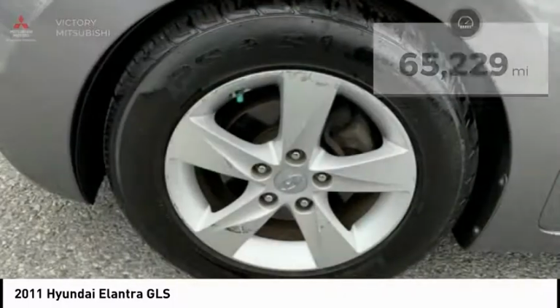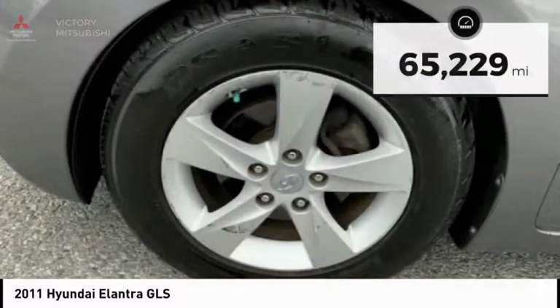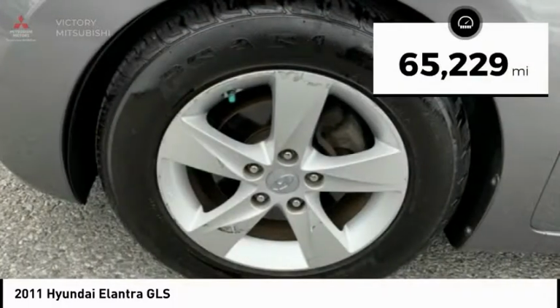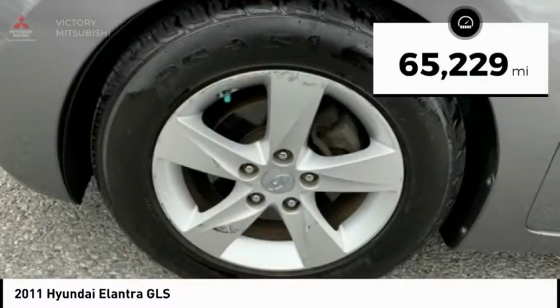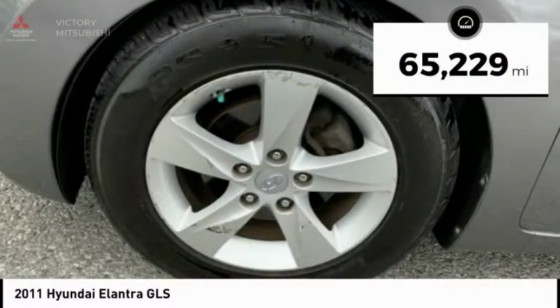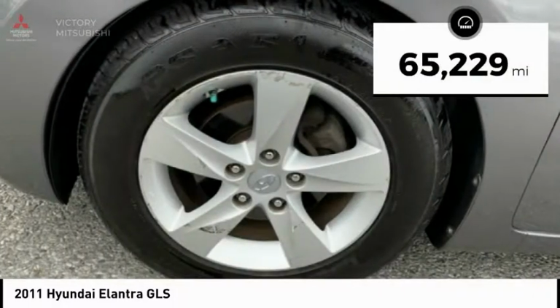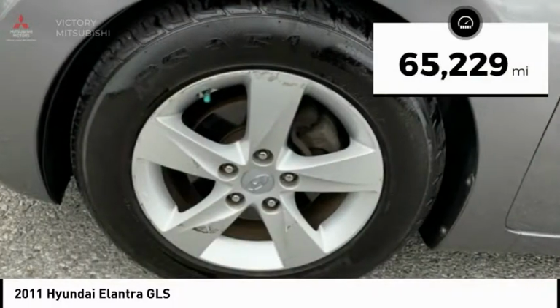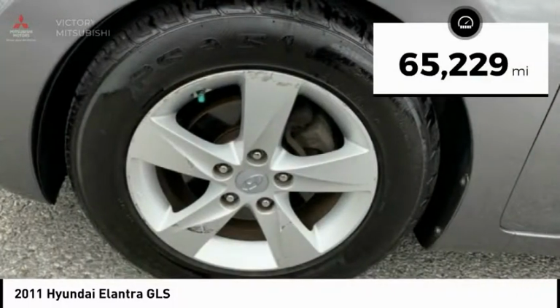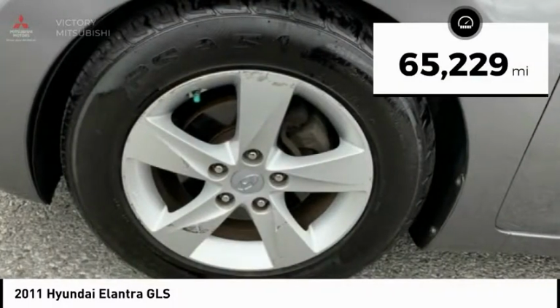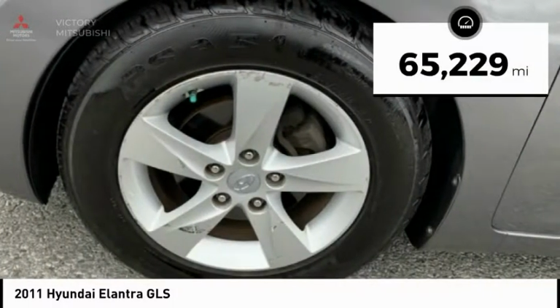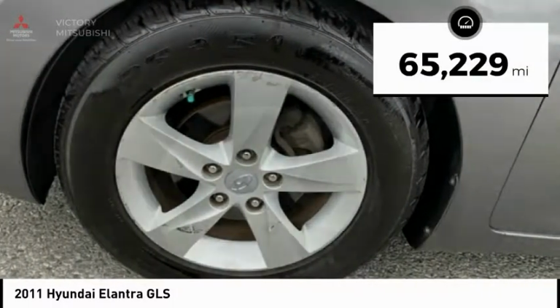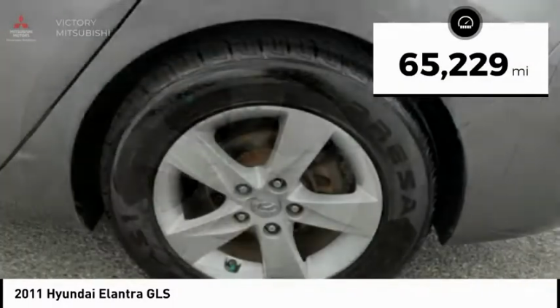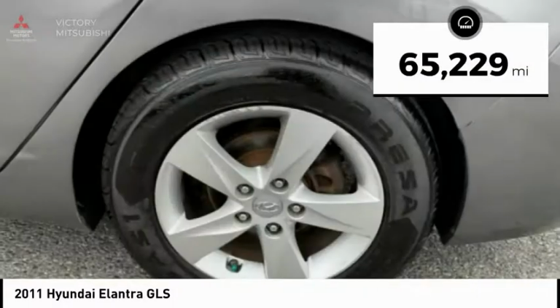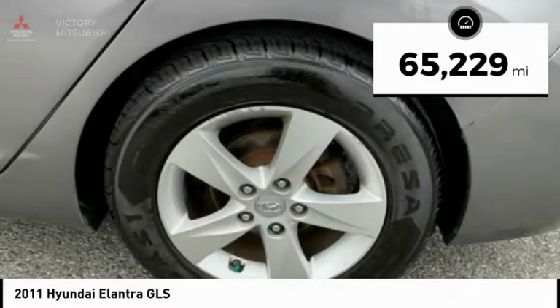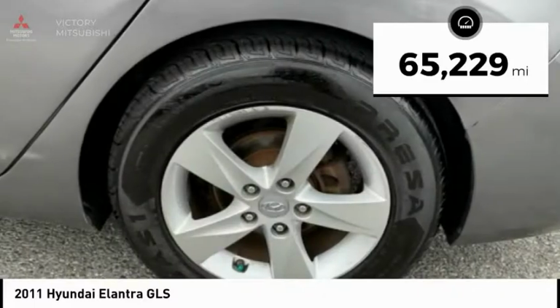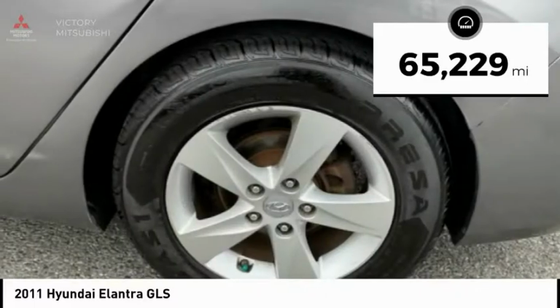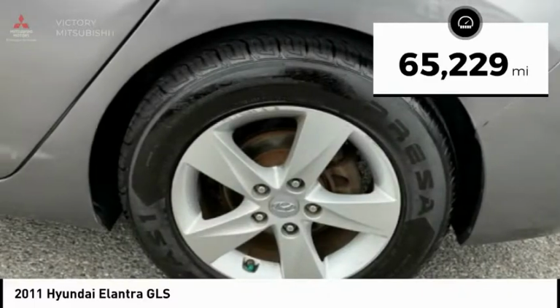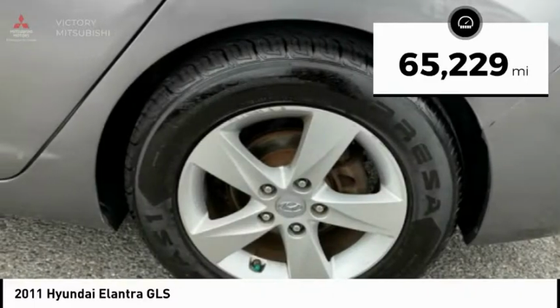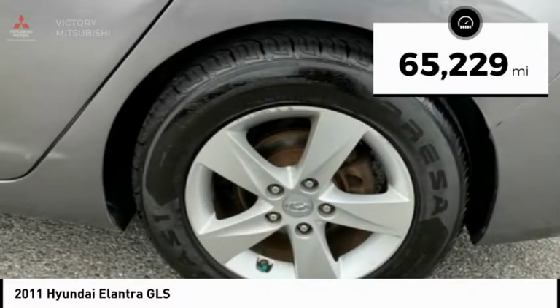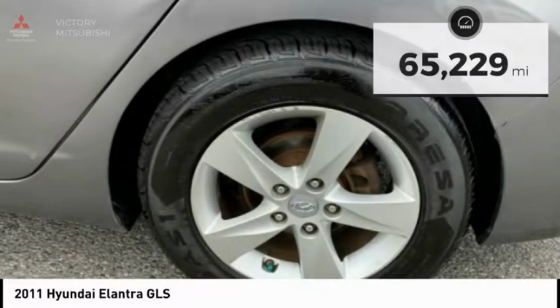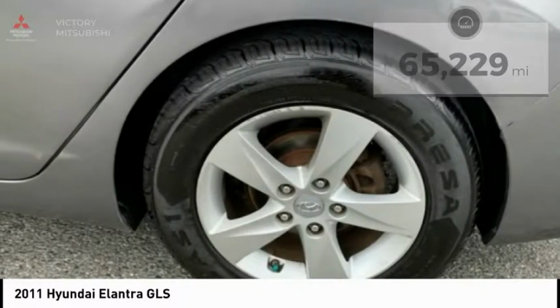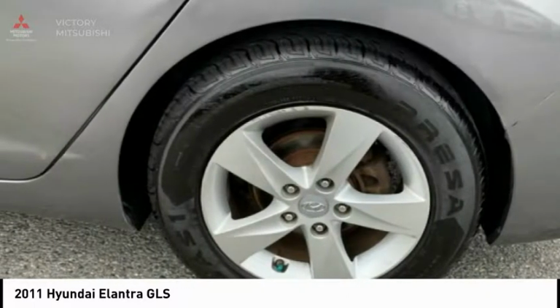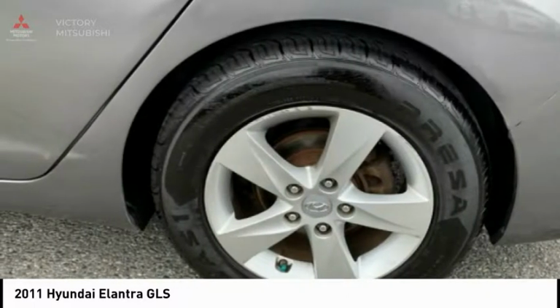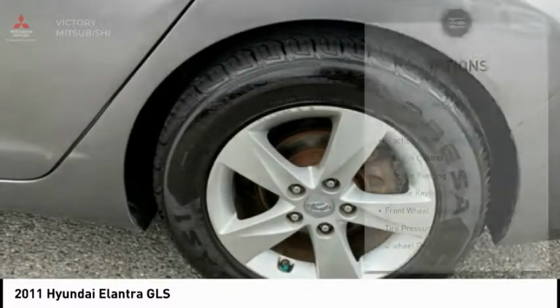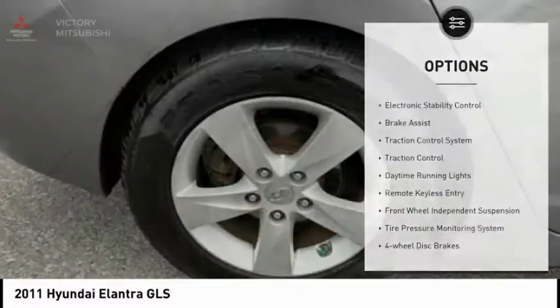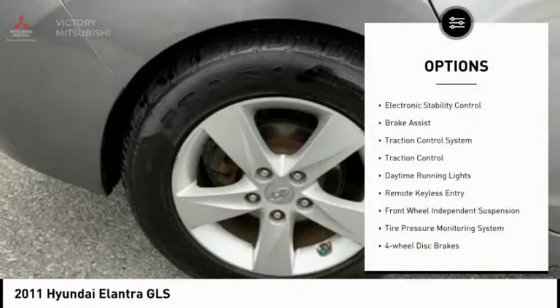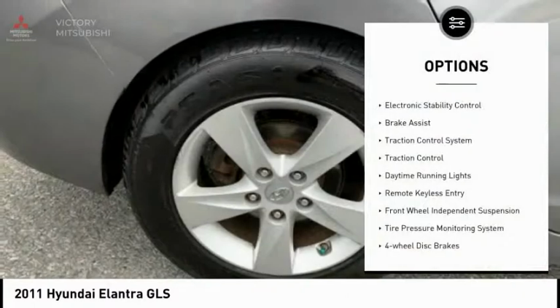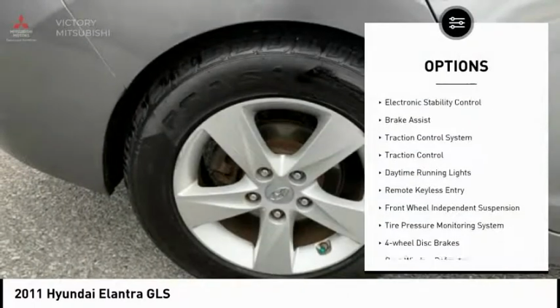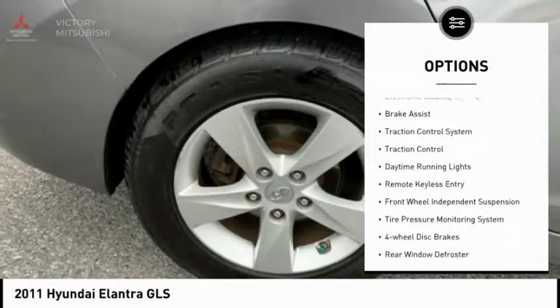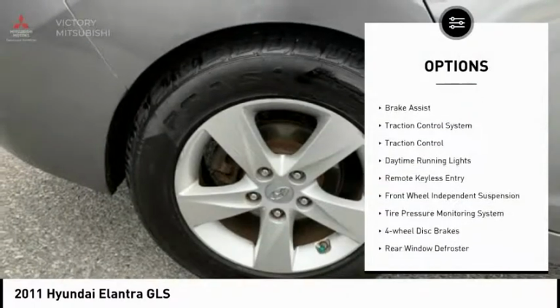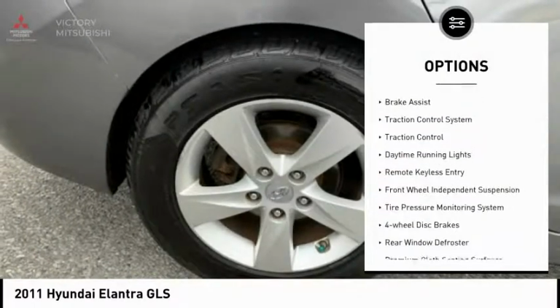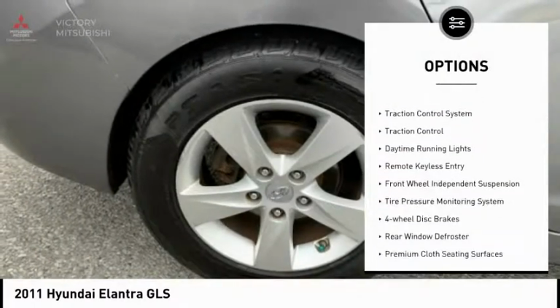This vehicle has less than 70,000 miles. Here are some of this vehicle's great options: electronic stability control,